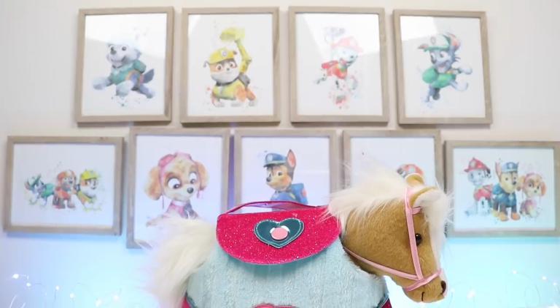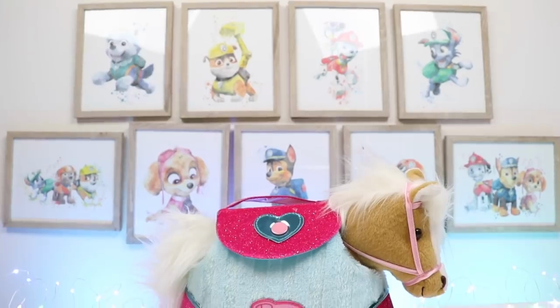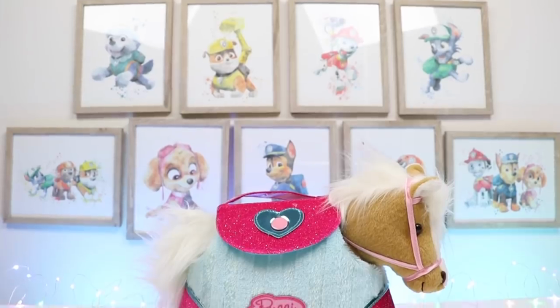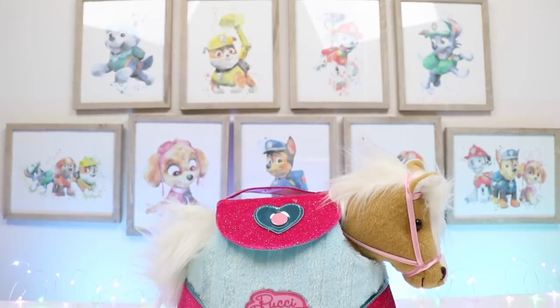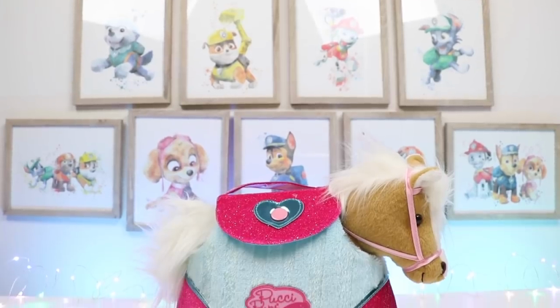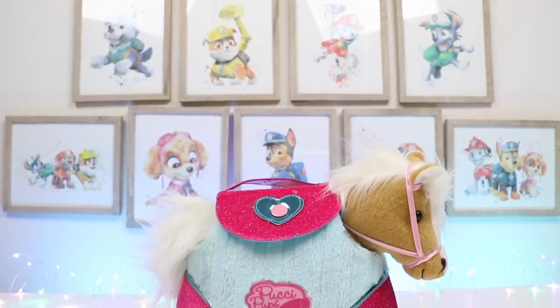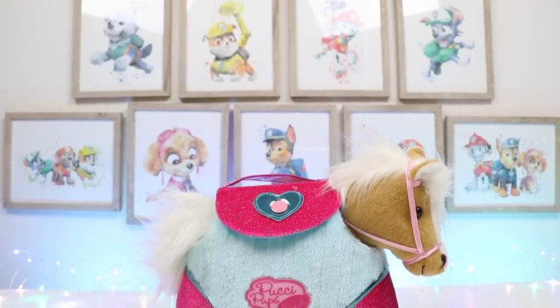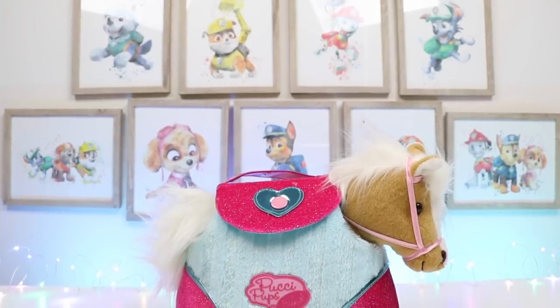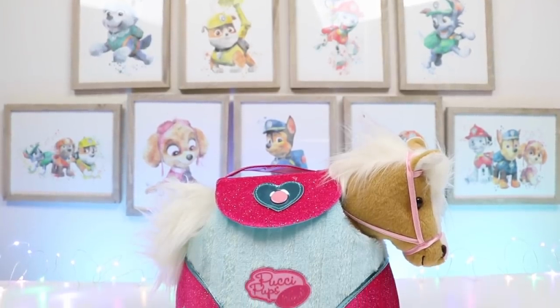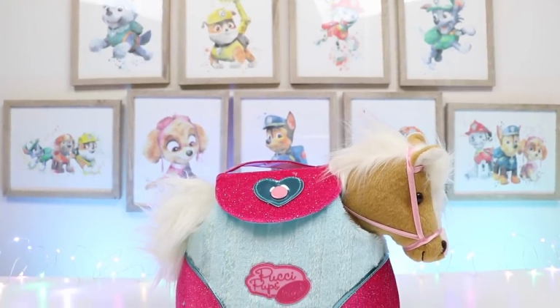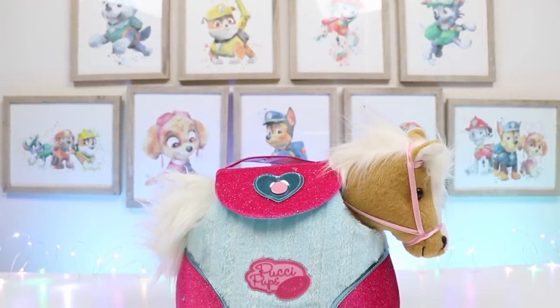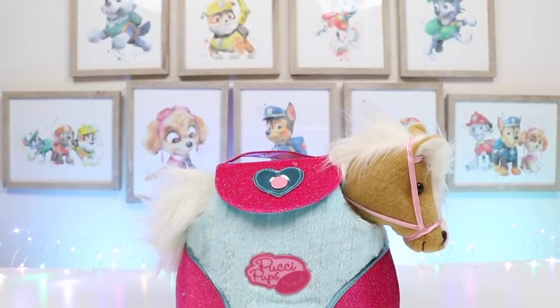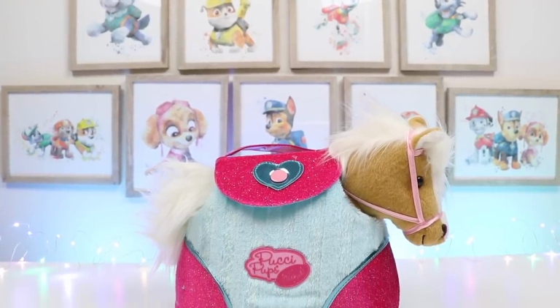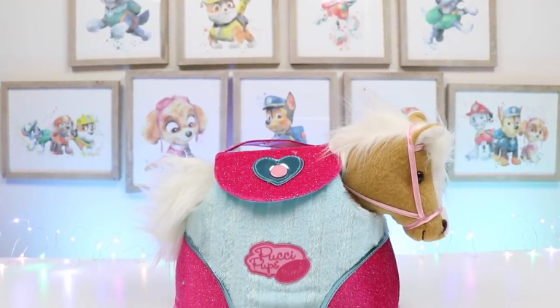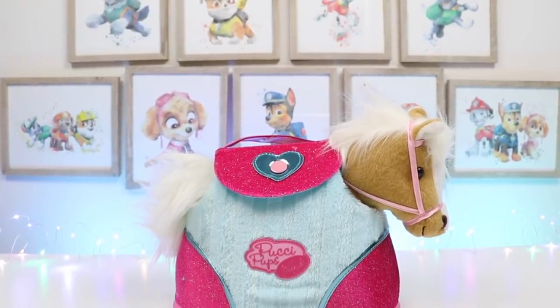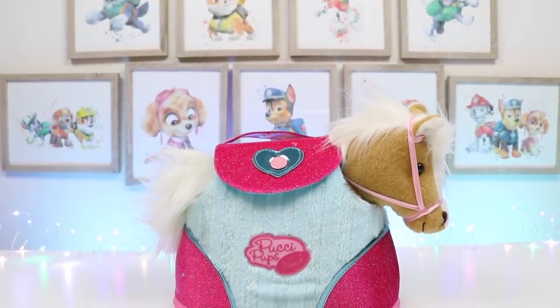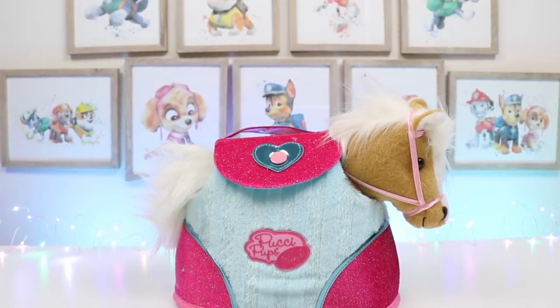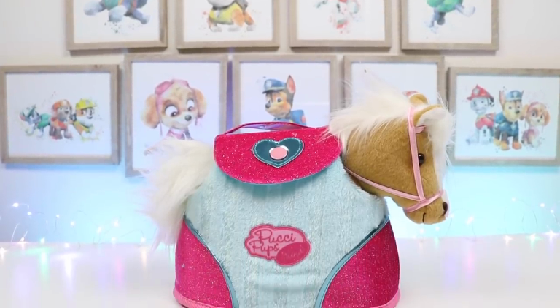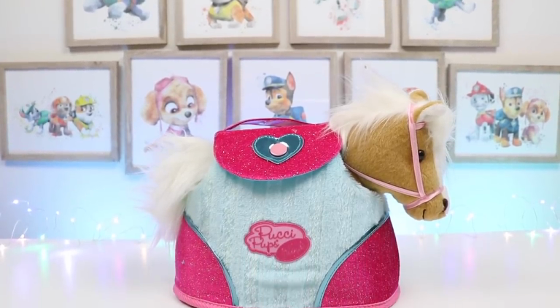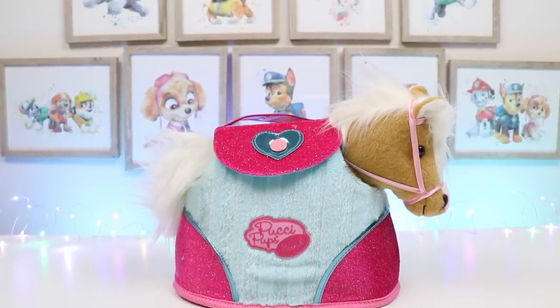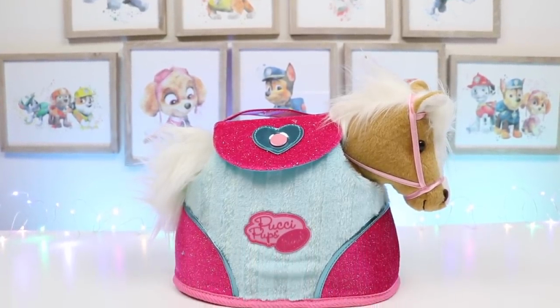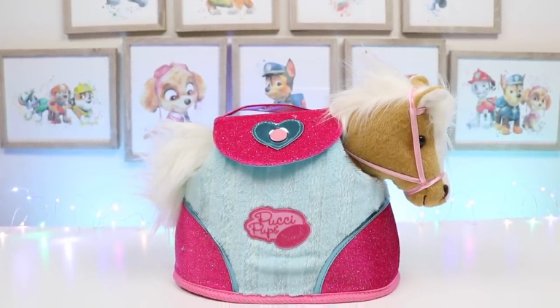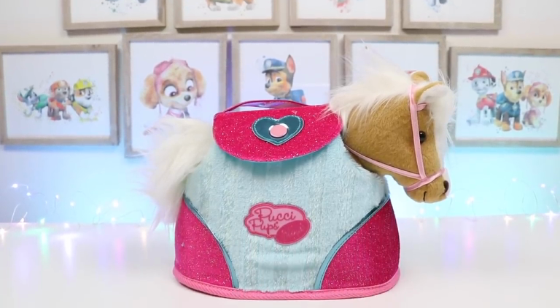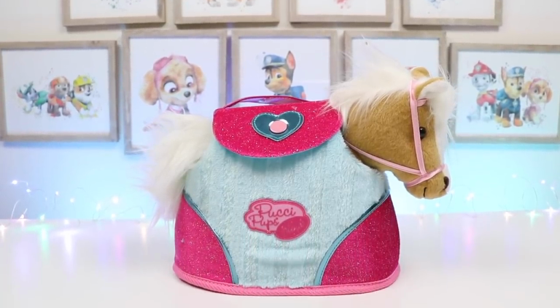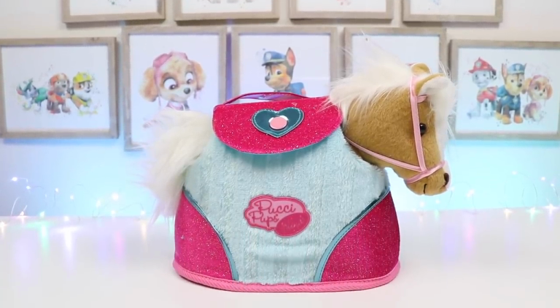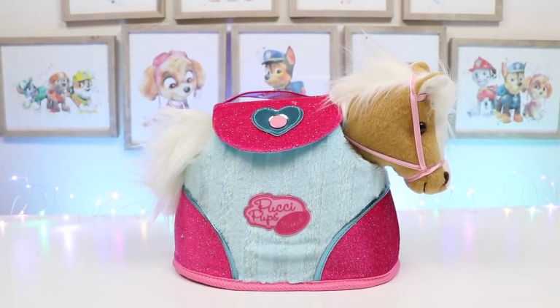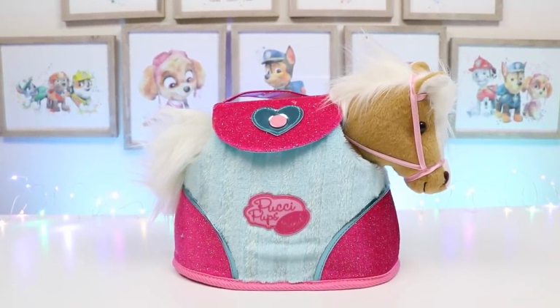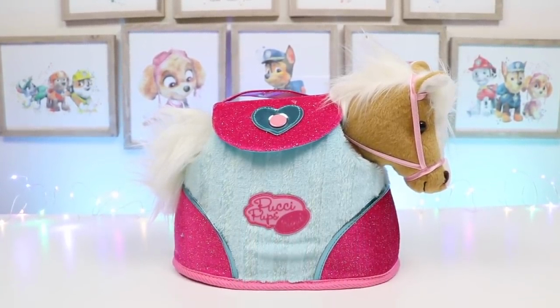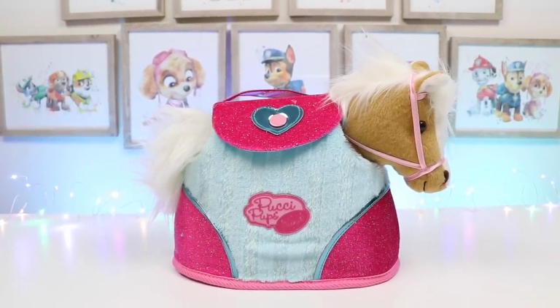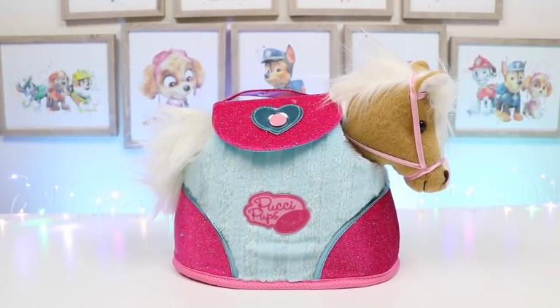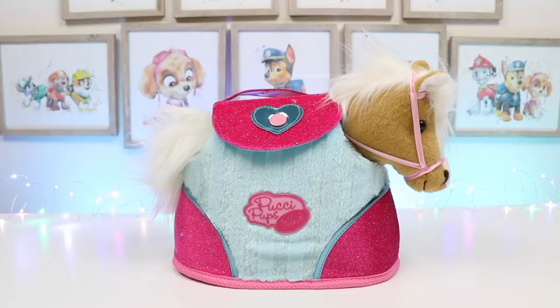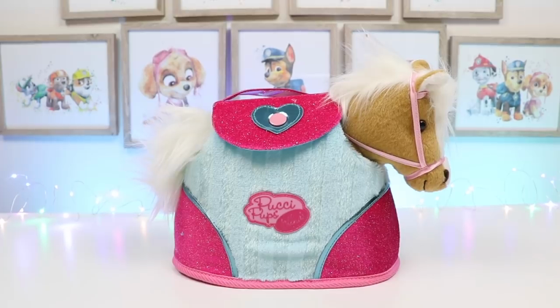Hey everyone! Welcome back to Awesomer Kids! Today I'm super excited to bring you this adorable horsey!